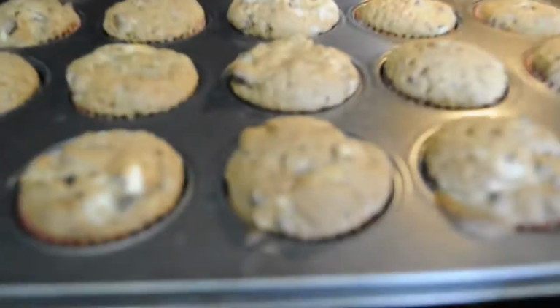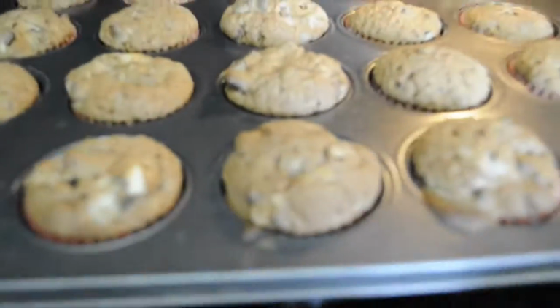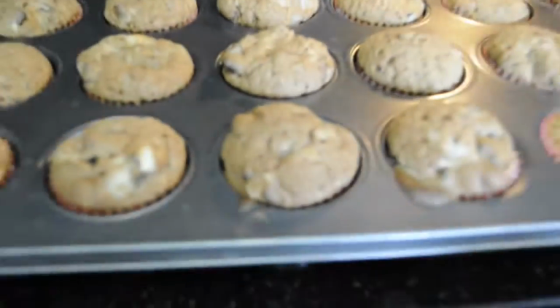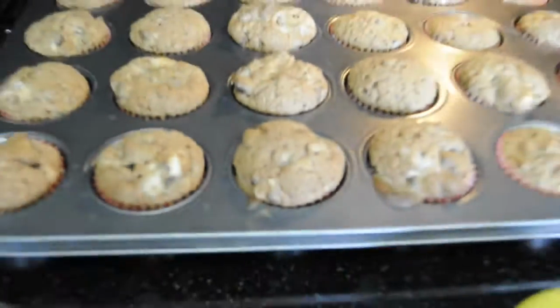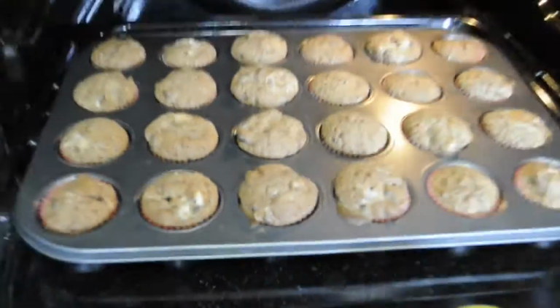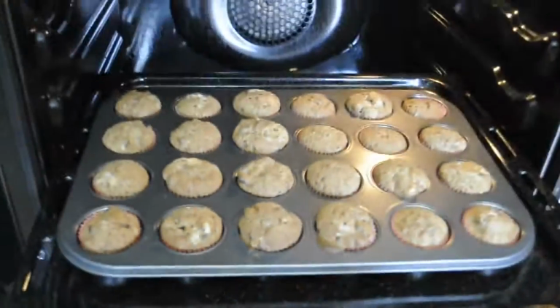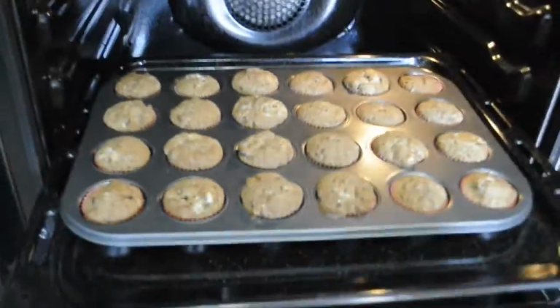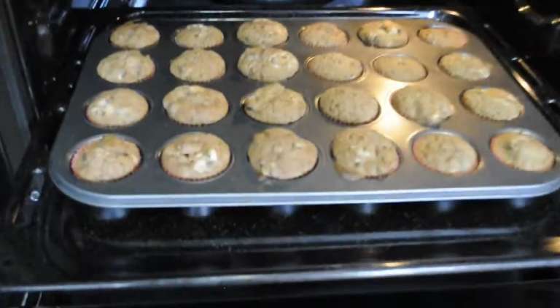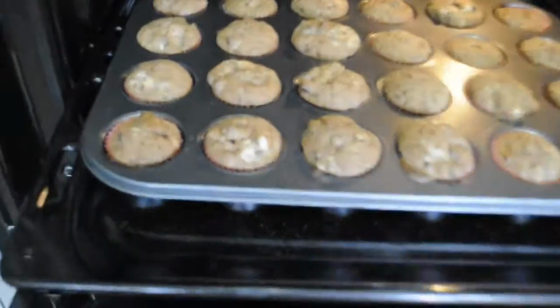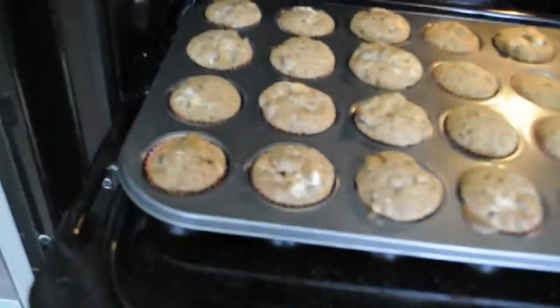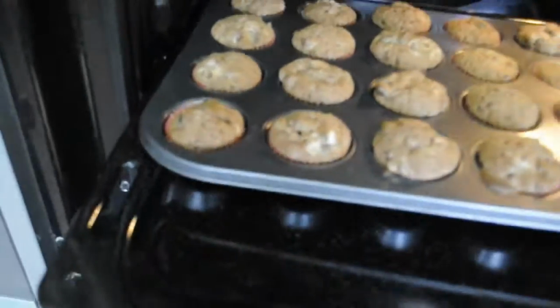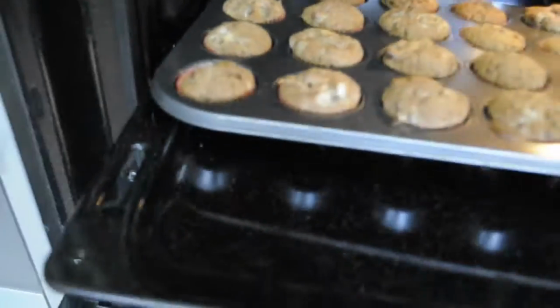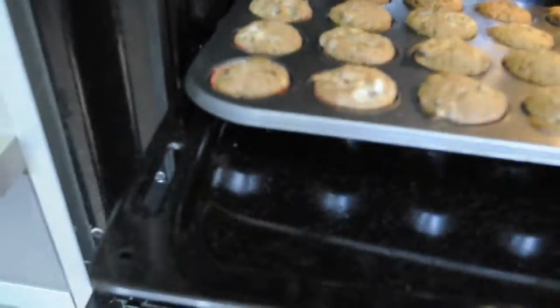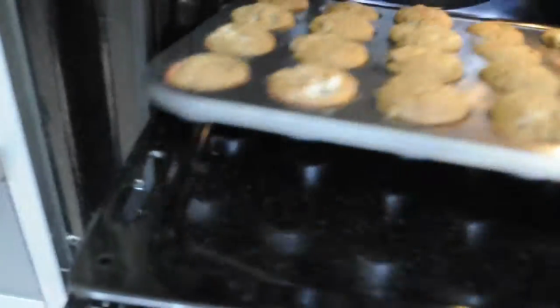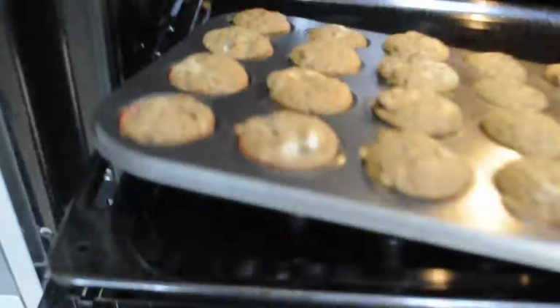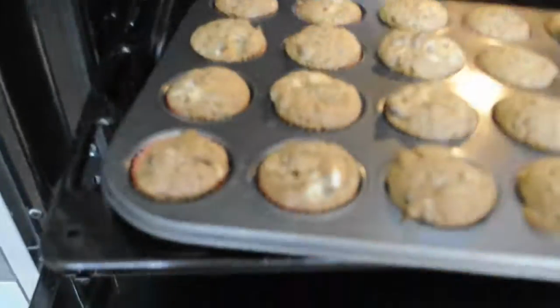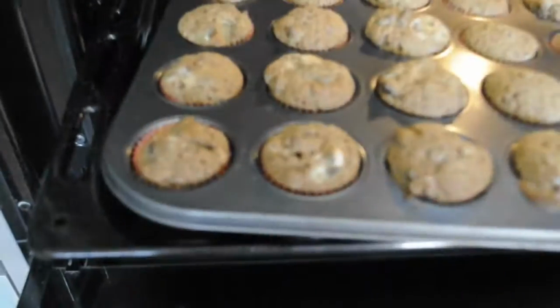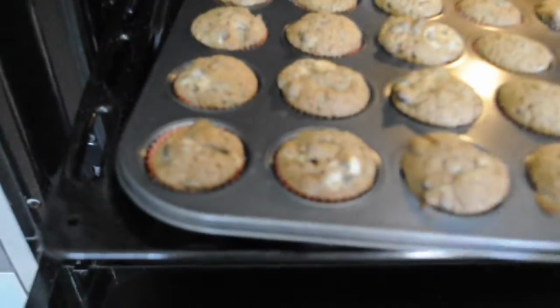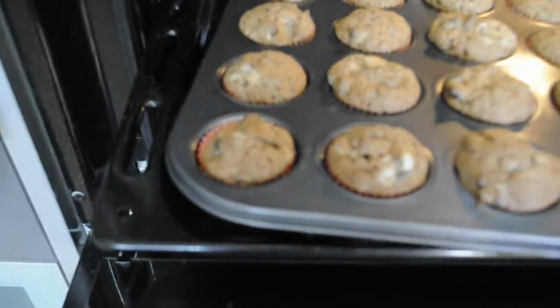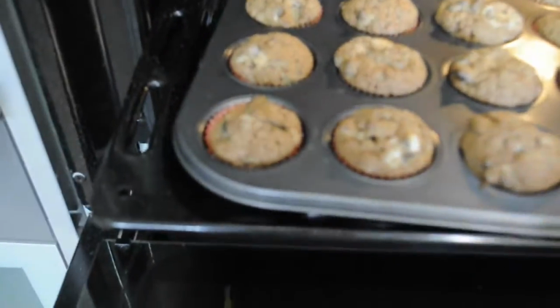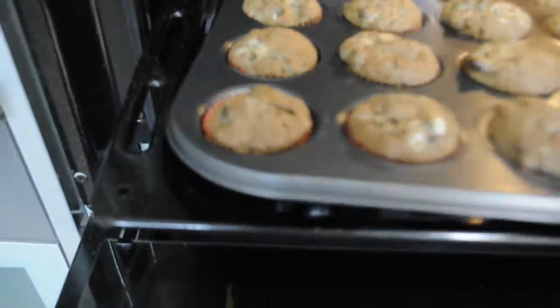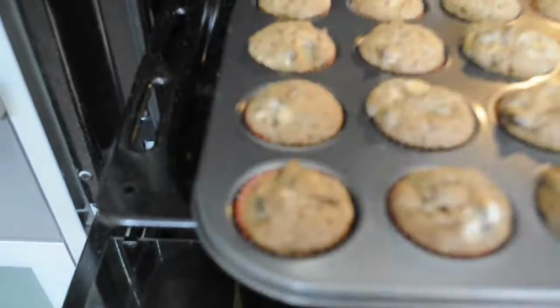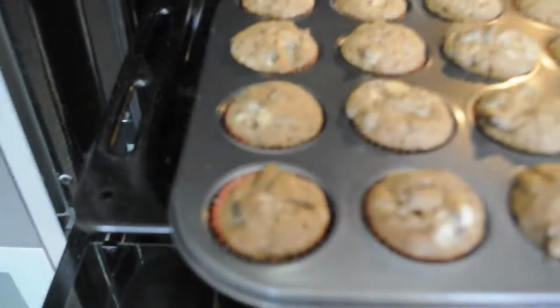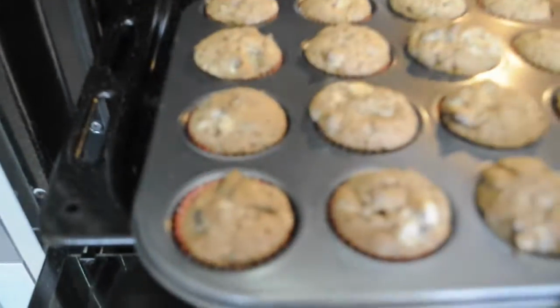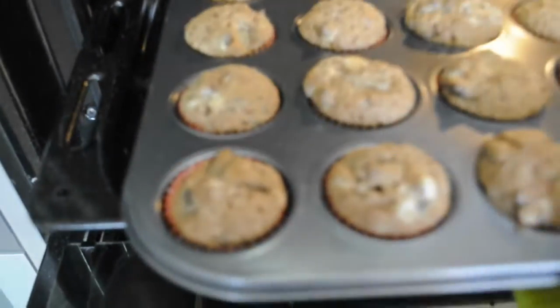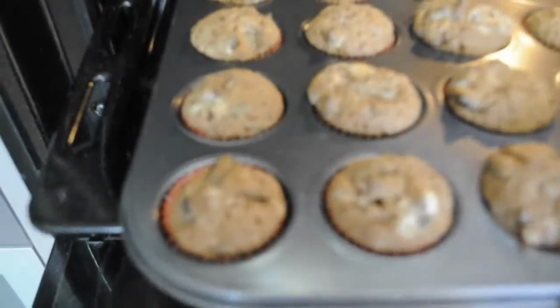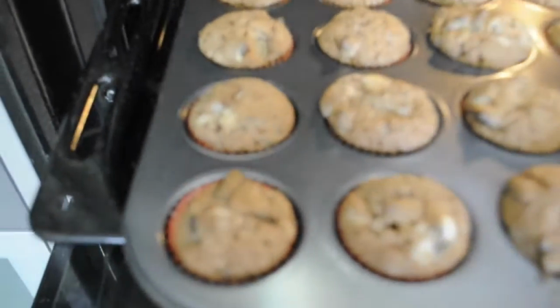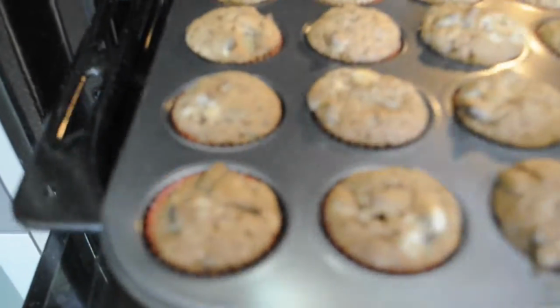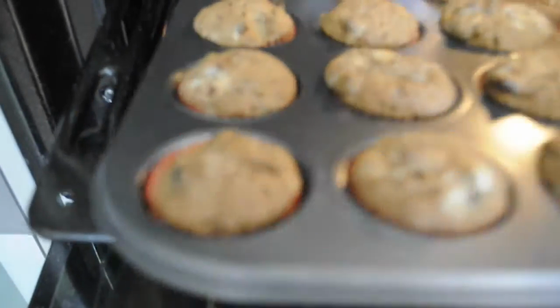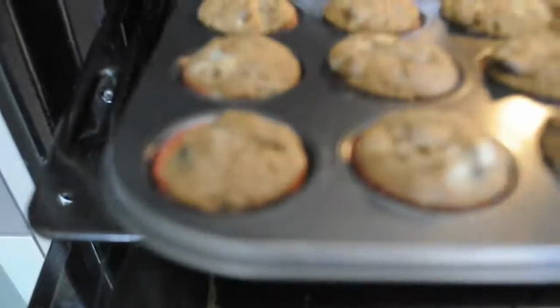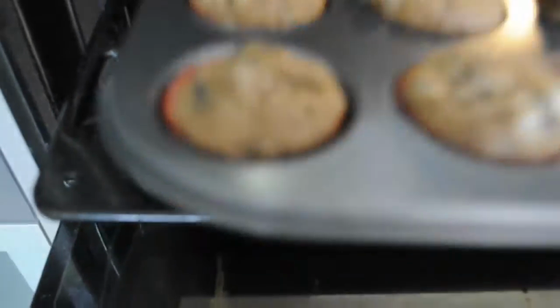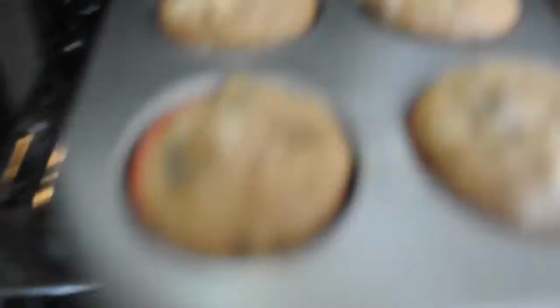My cupcakes are ready — I'm going to take them out of the oven and let them cool completely.